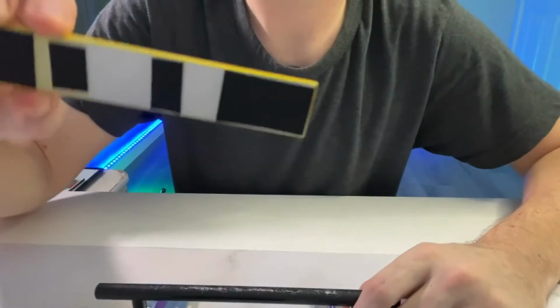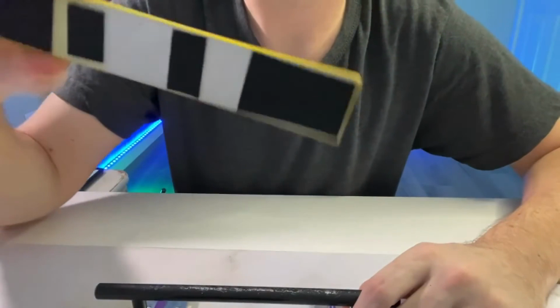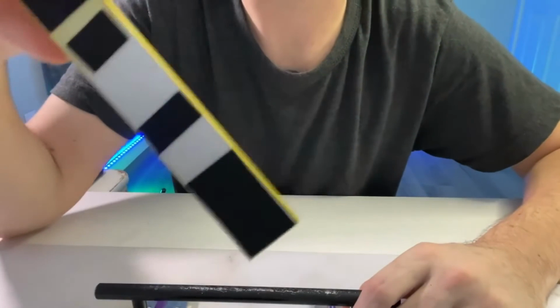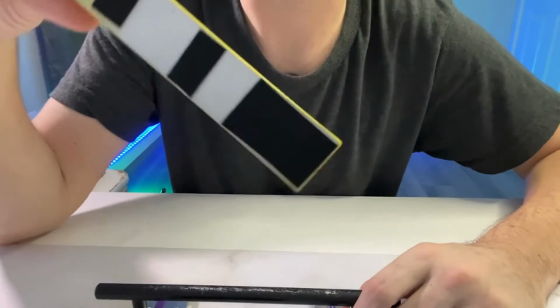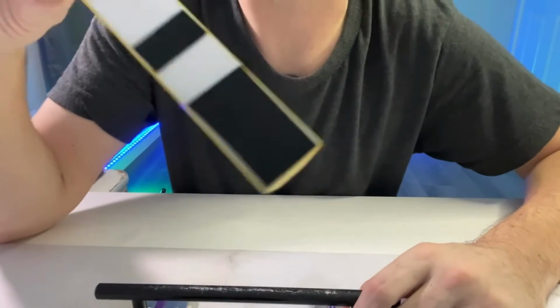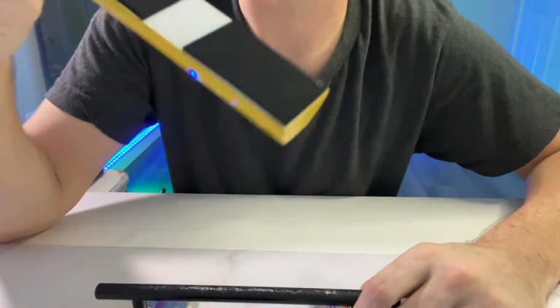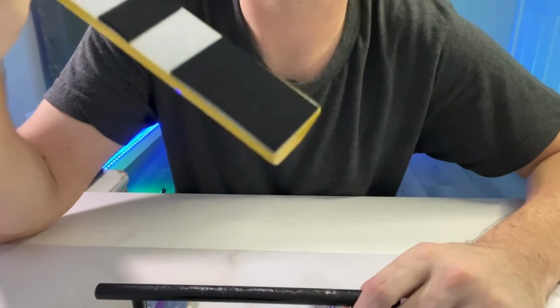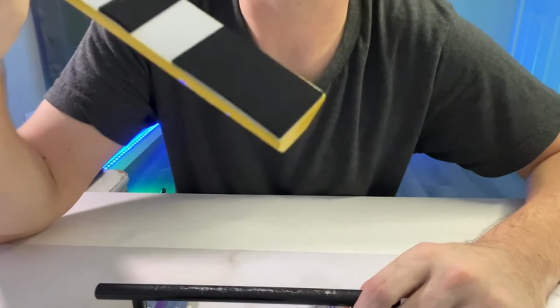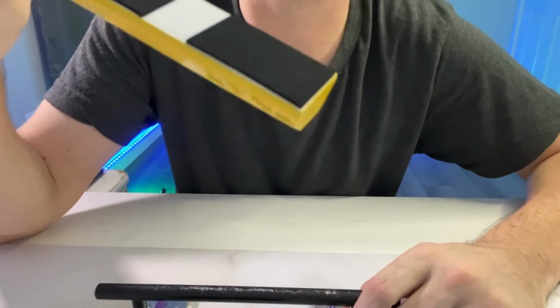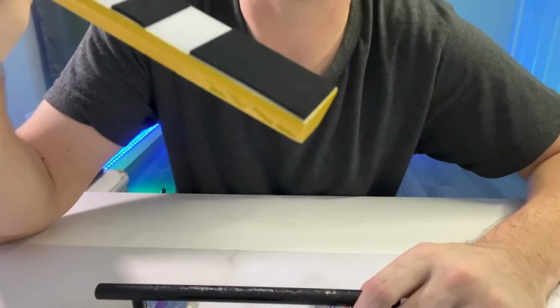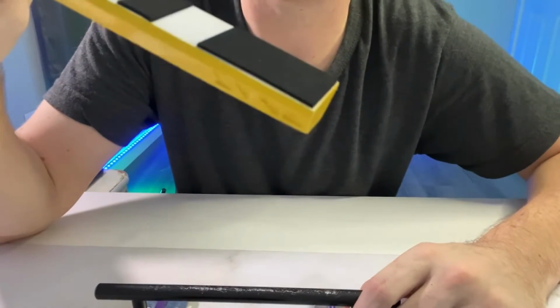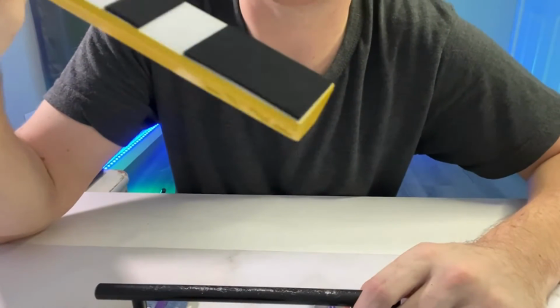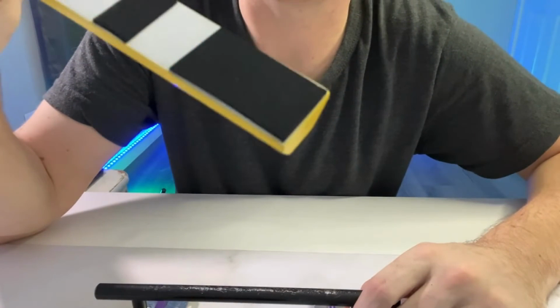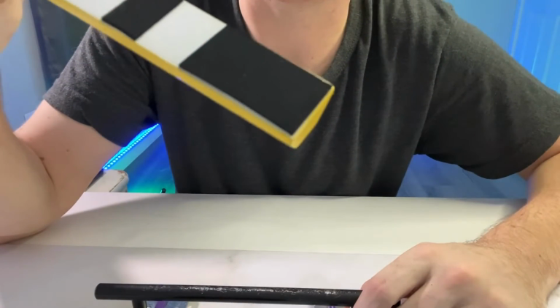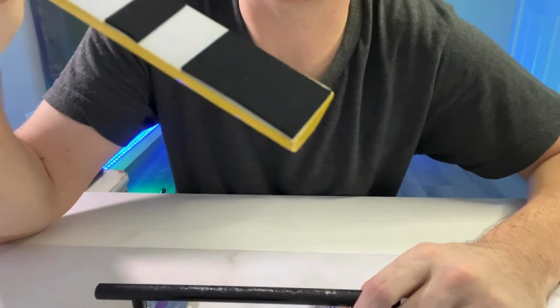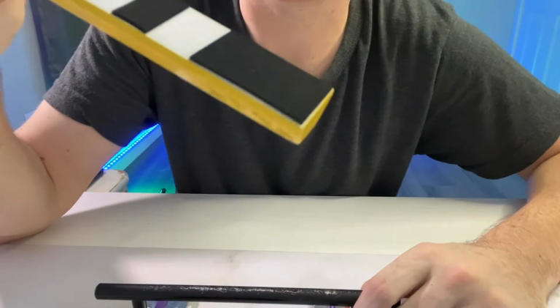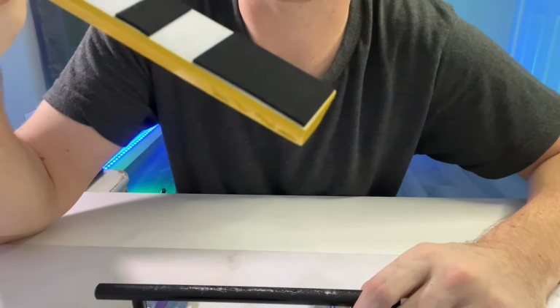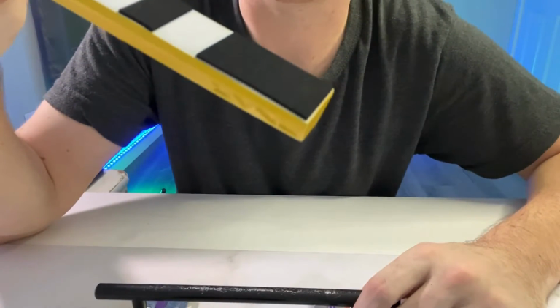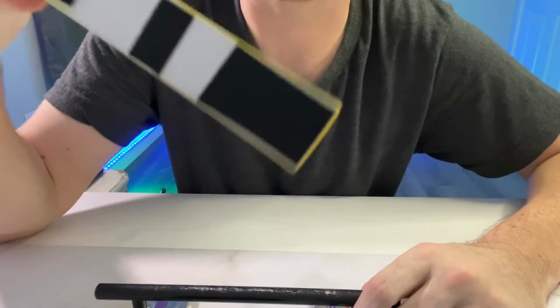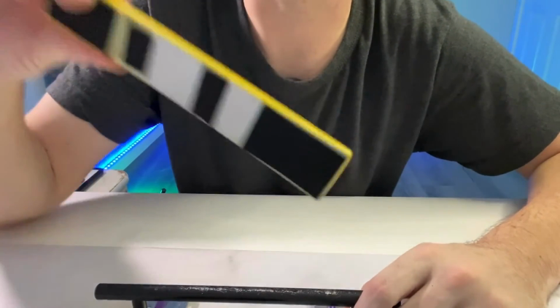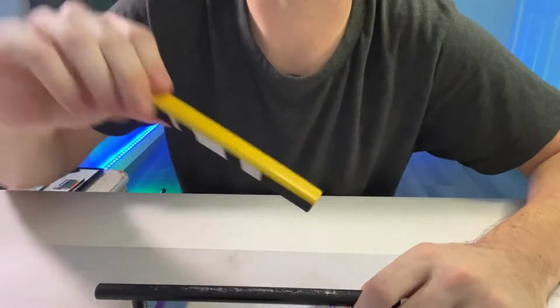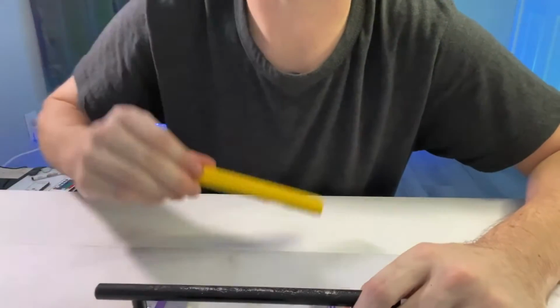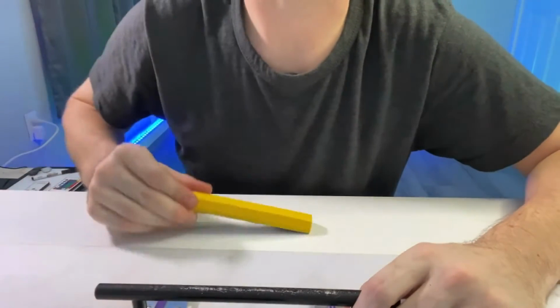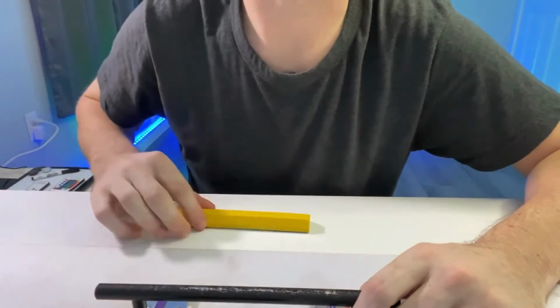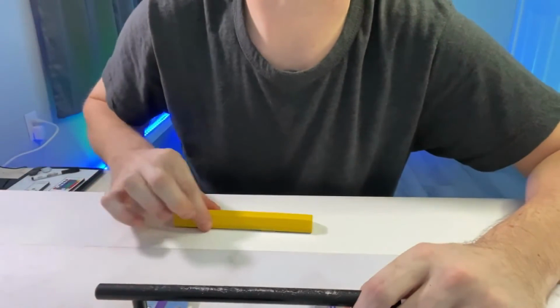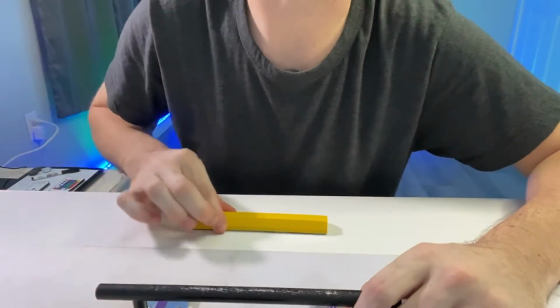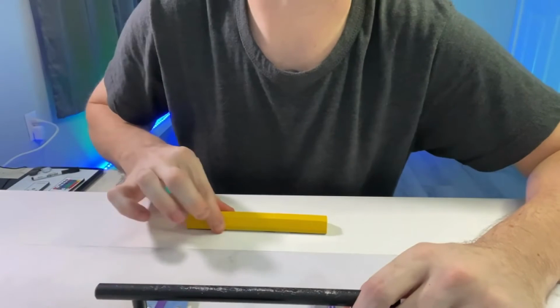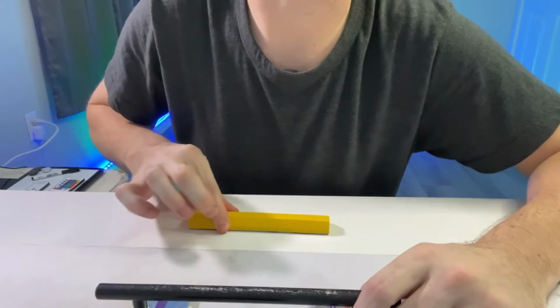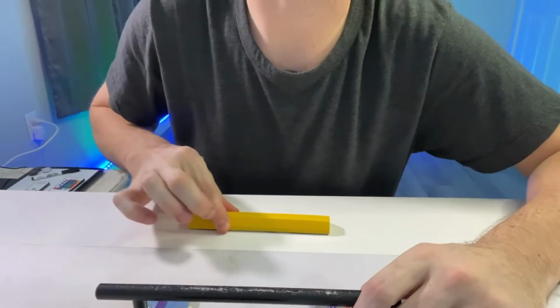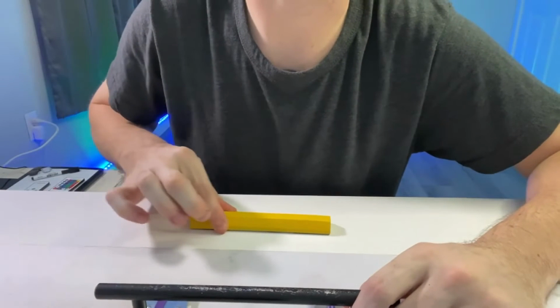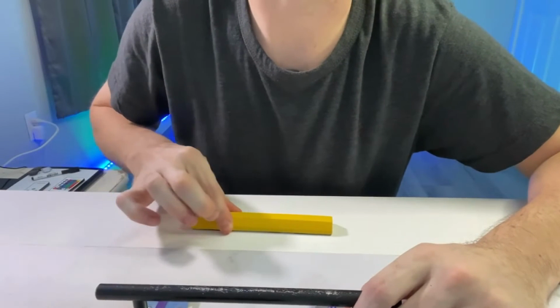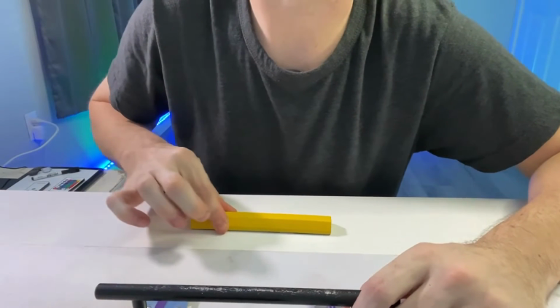Tip number two: grip tape on the bottom of a feature works perfectly fine to keep it from sliding around your table.